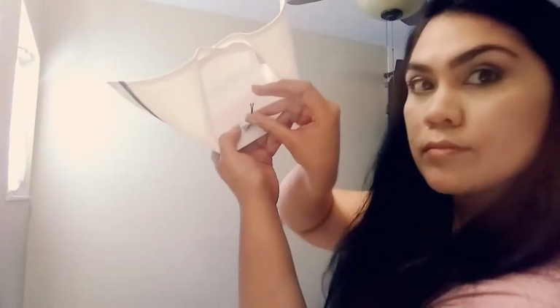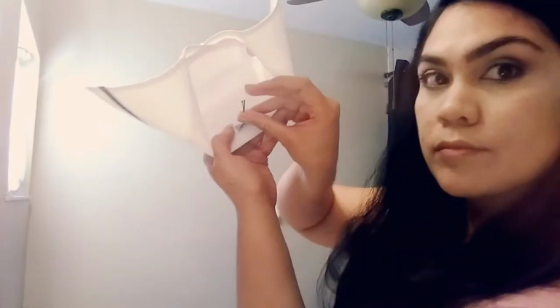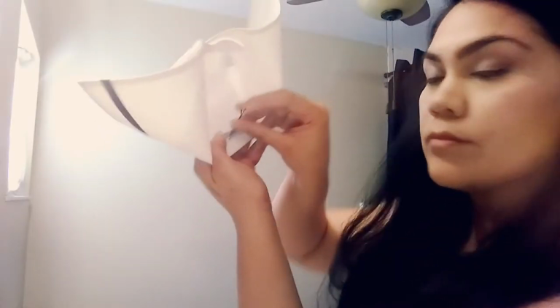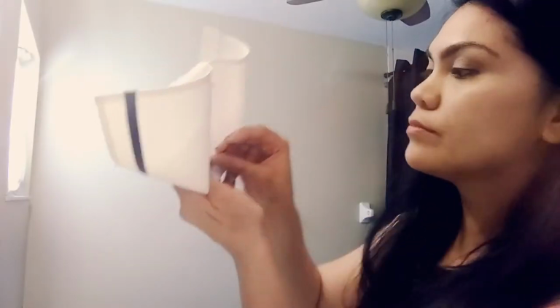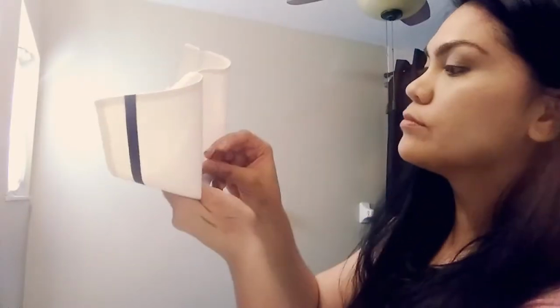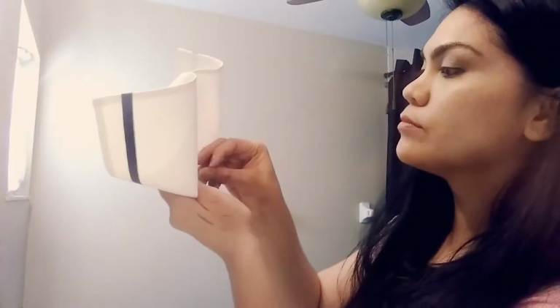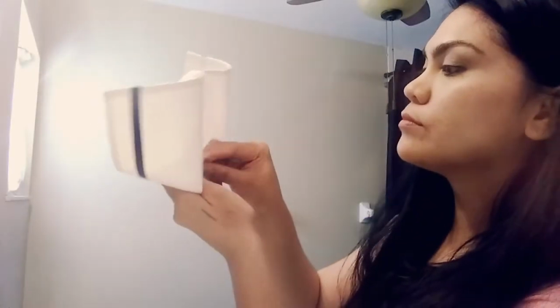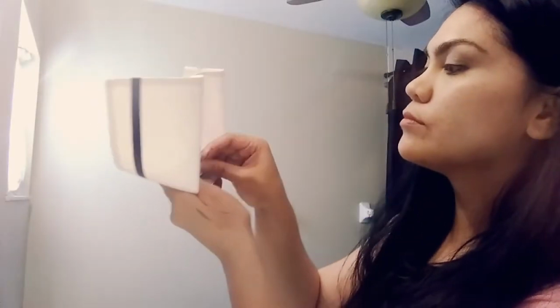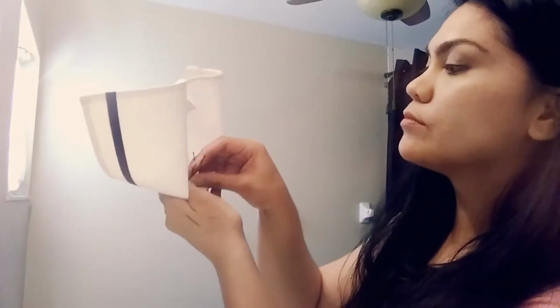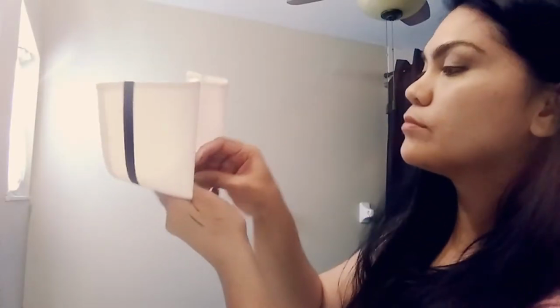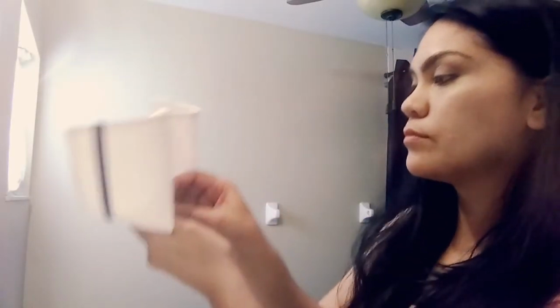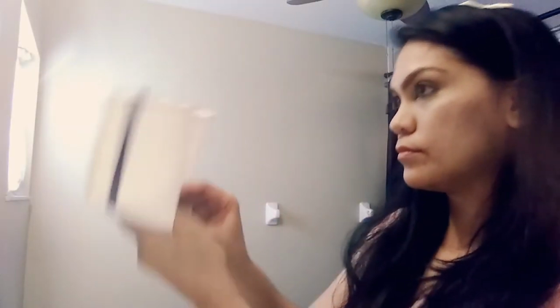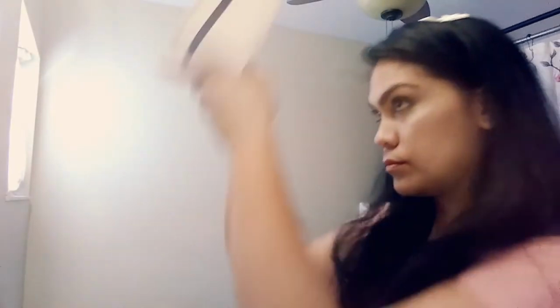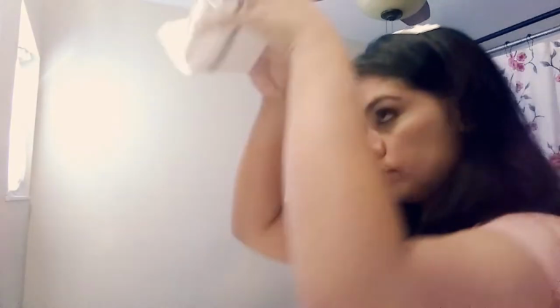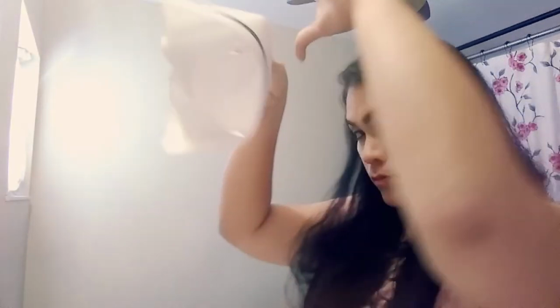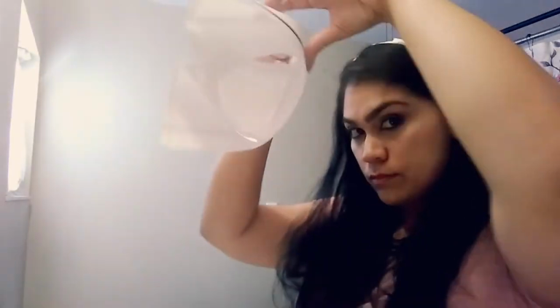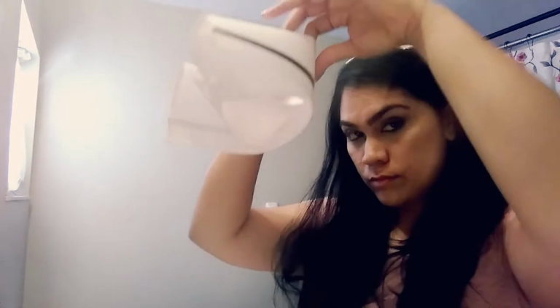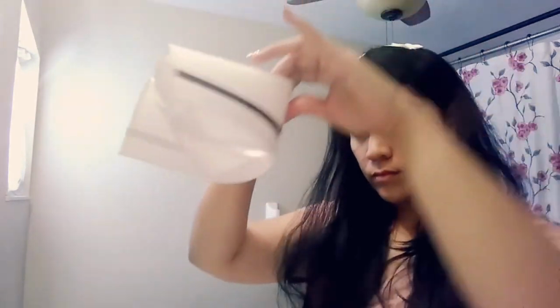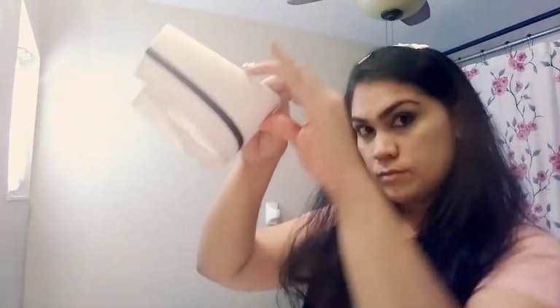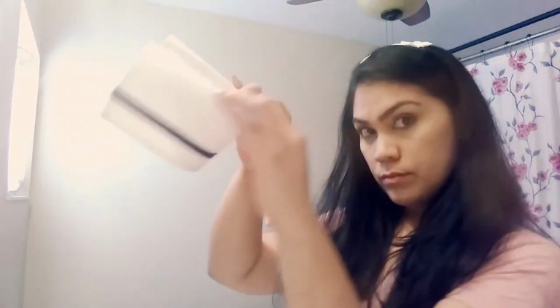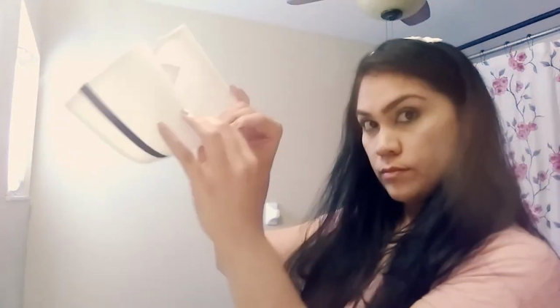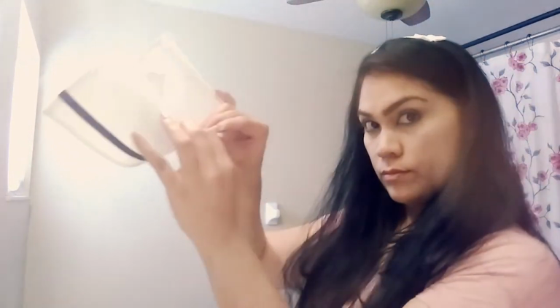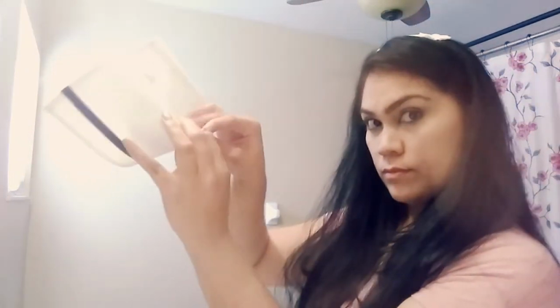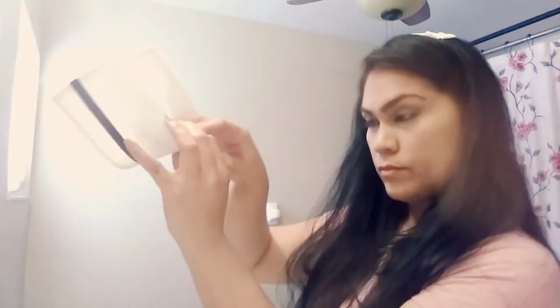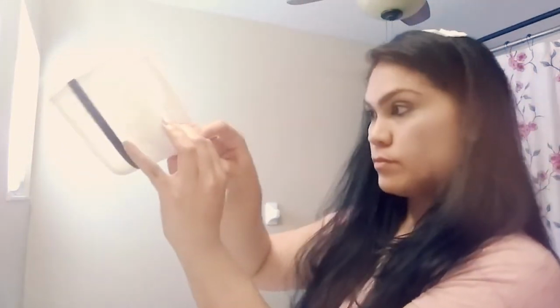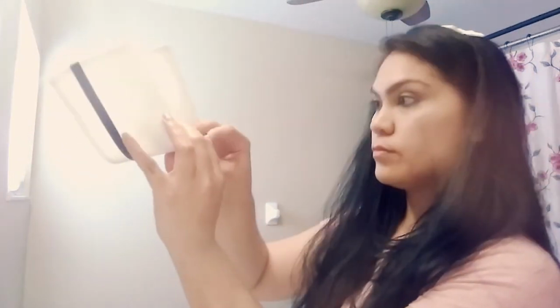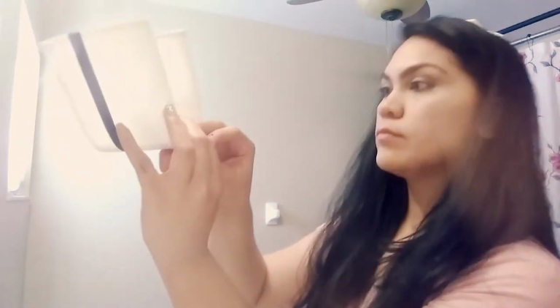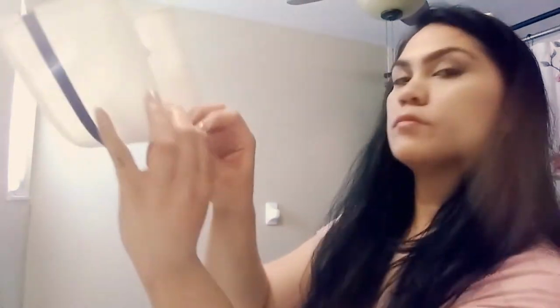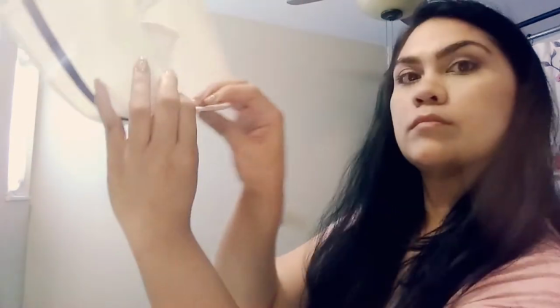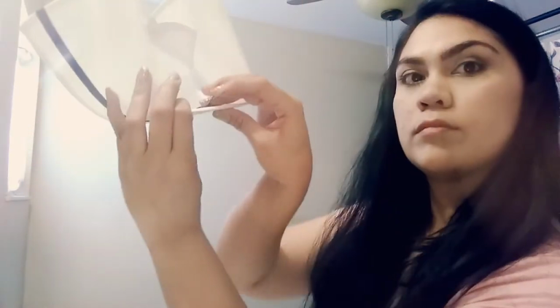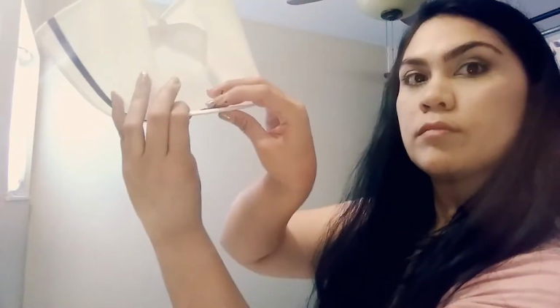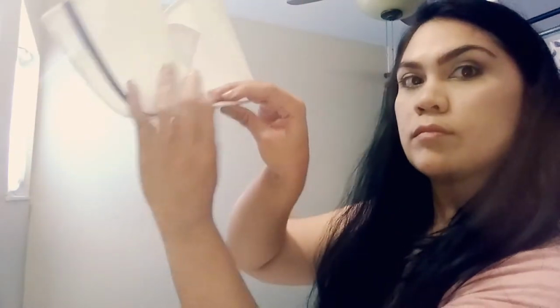Then you're gonna take the bobby pin on the cap and fasten it onto the middle of the tissue.